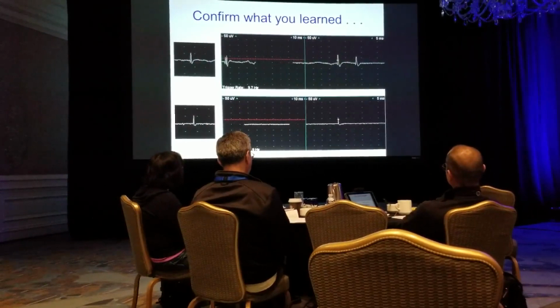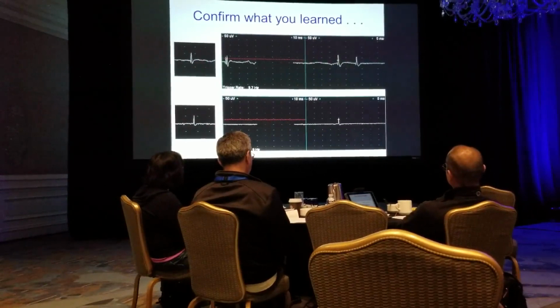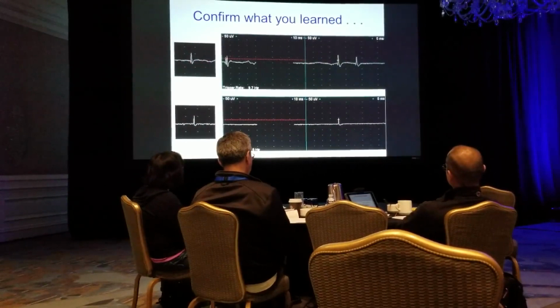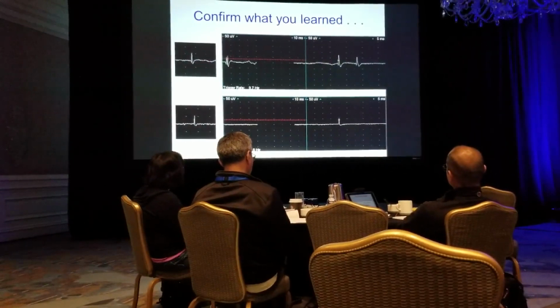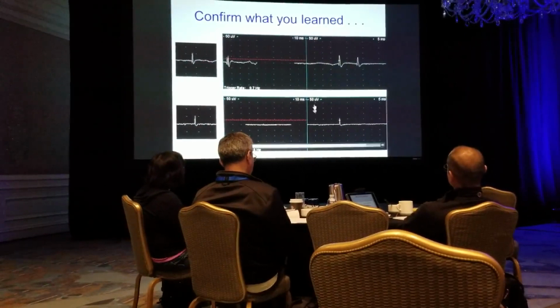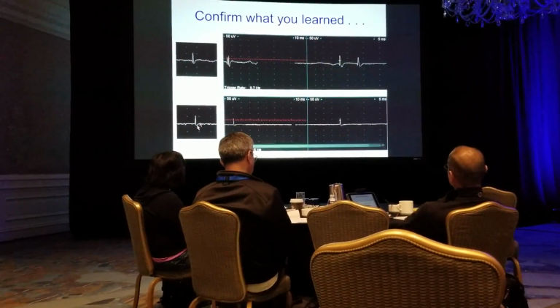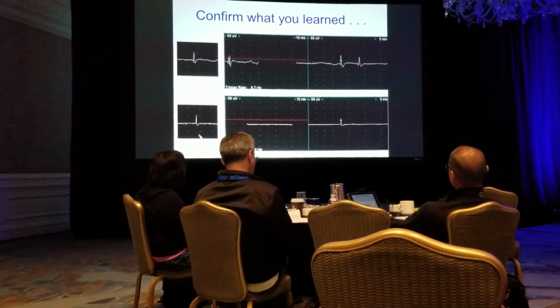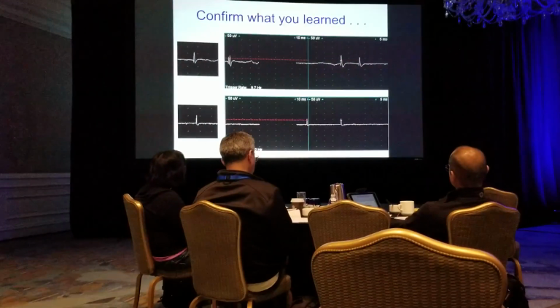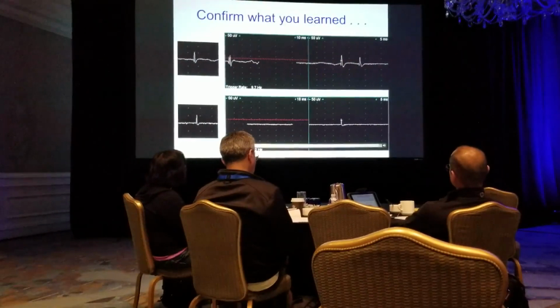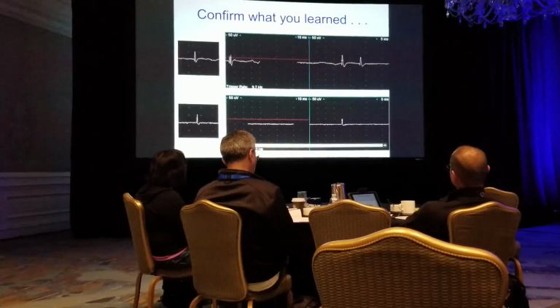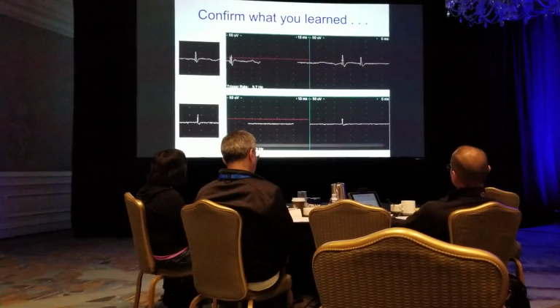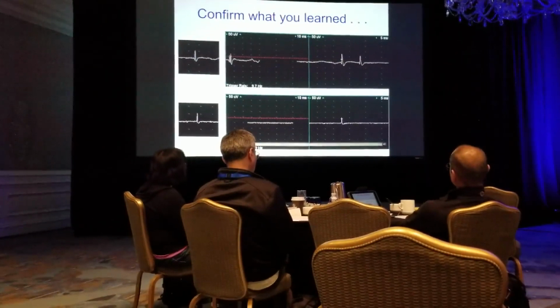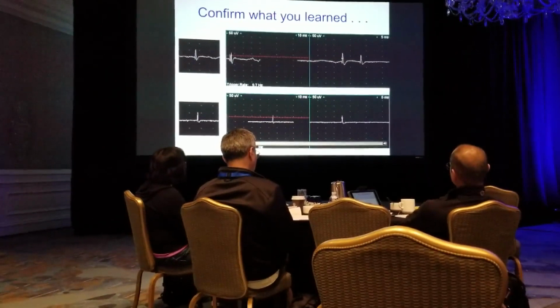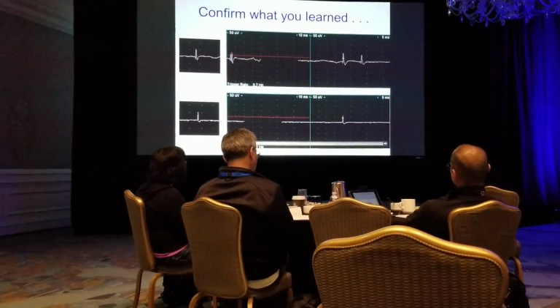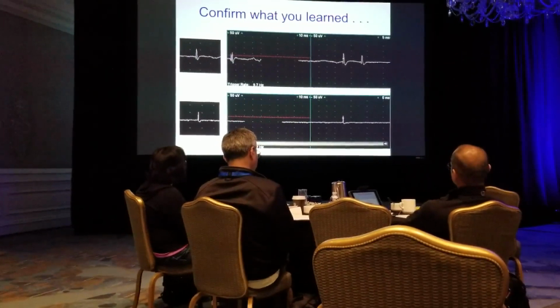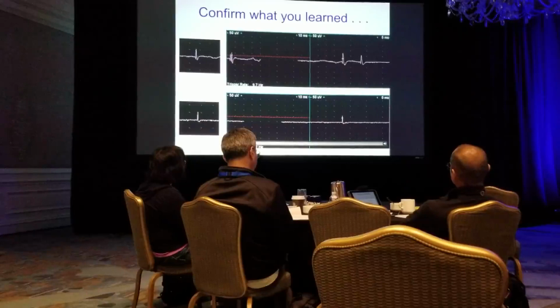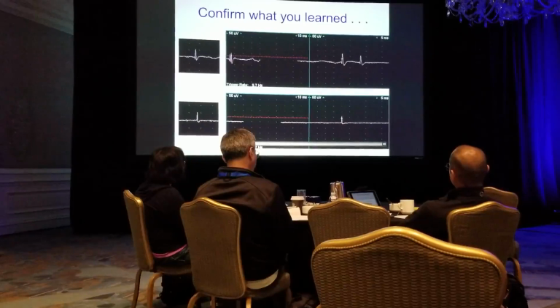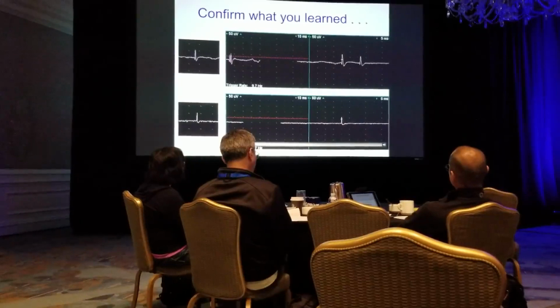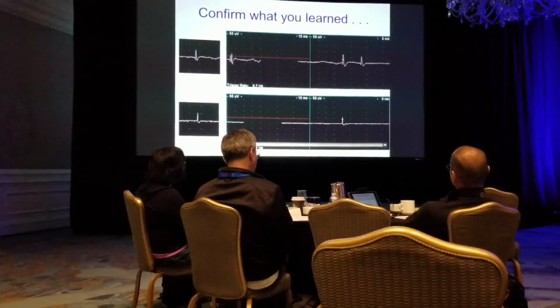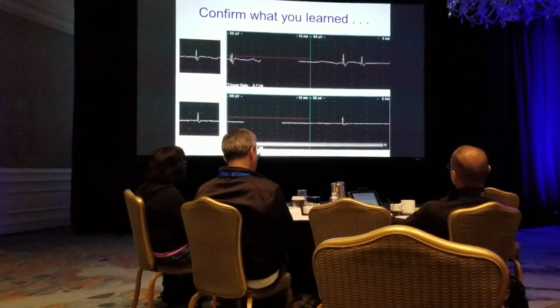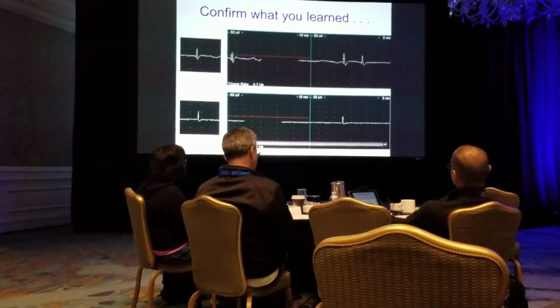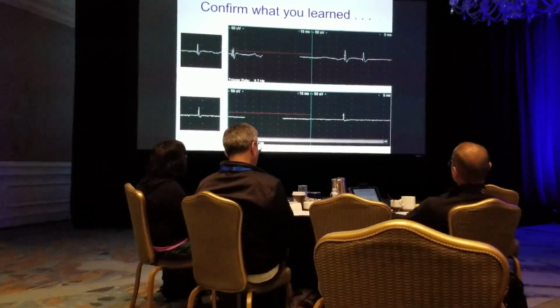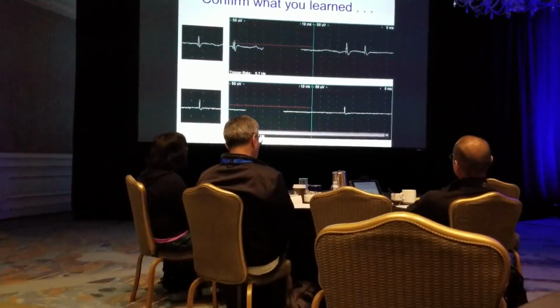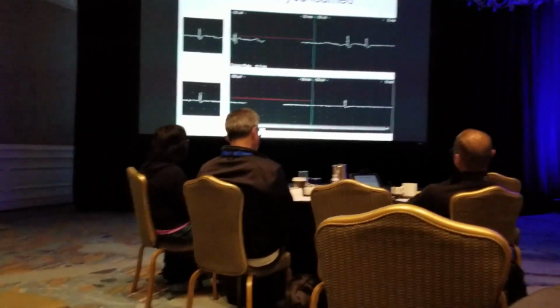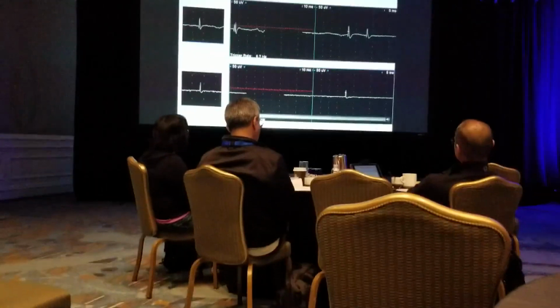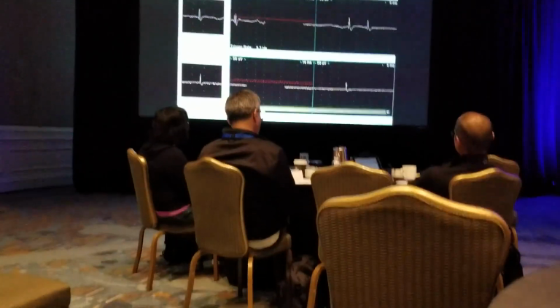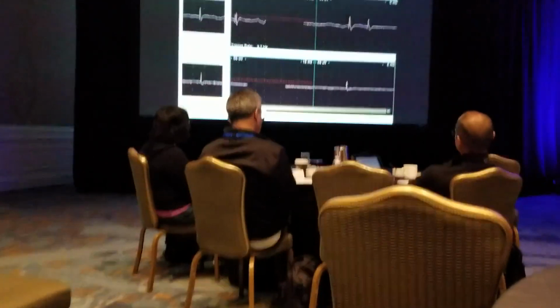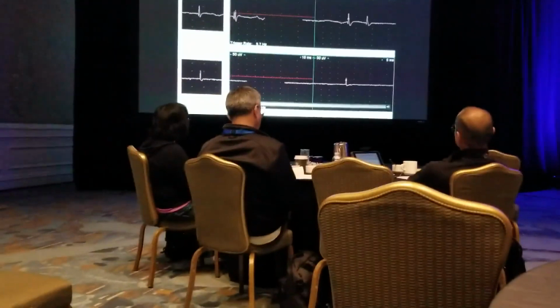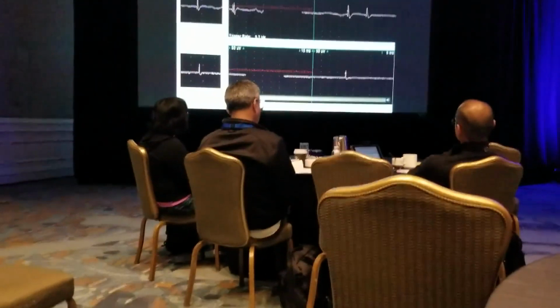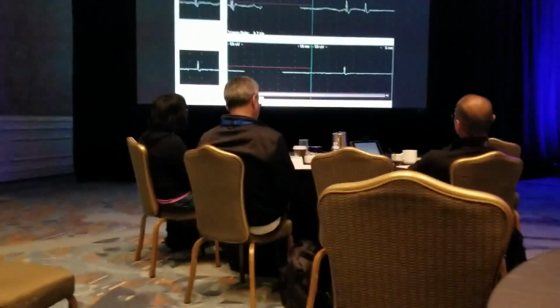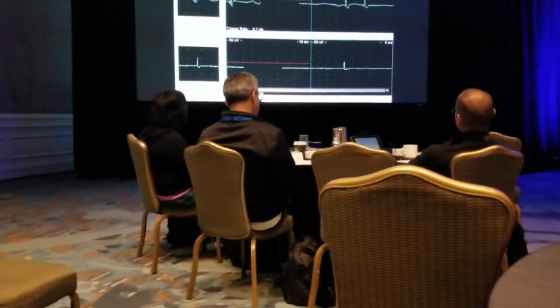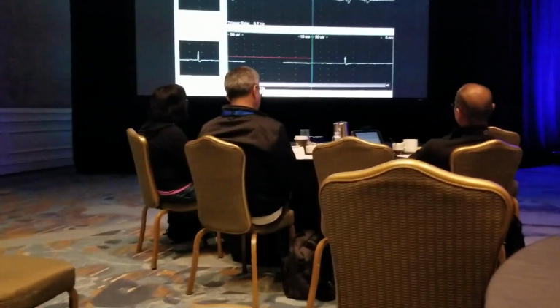Firing pattern? Regular. What is it? Fibrillation. Regular — it's a fibrillation.